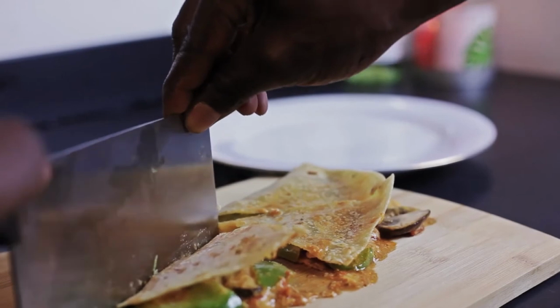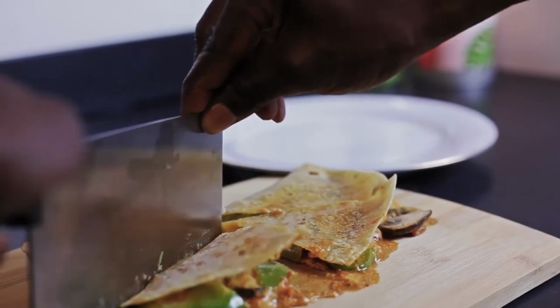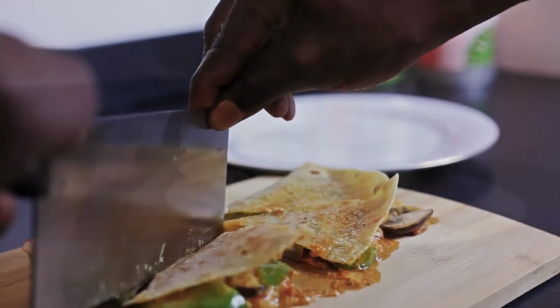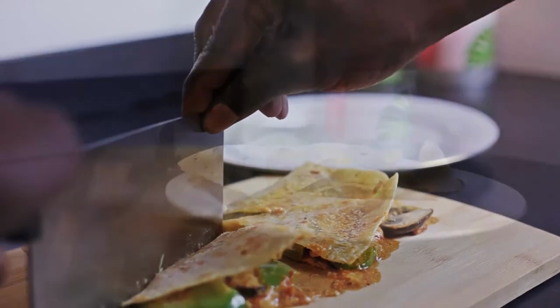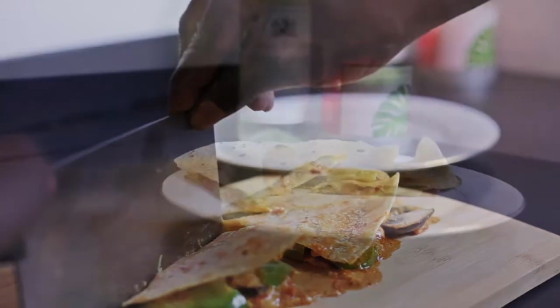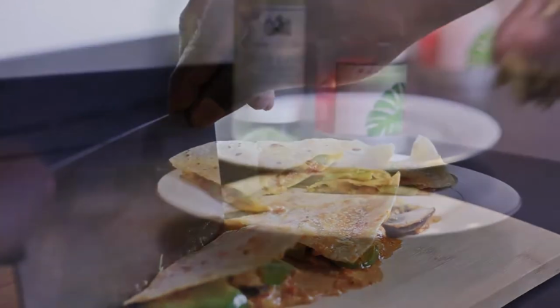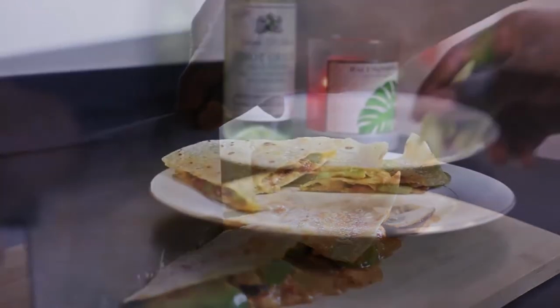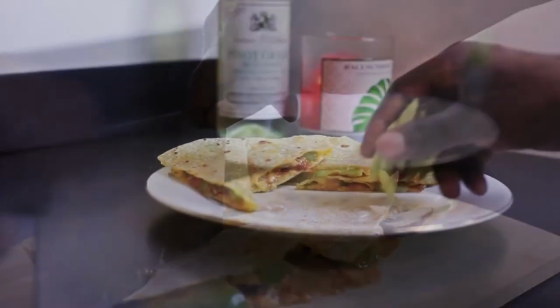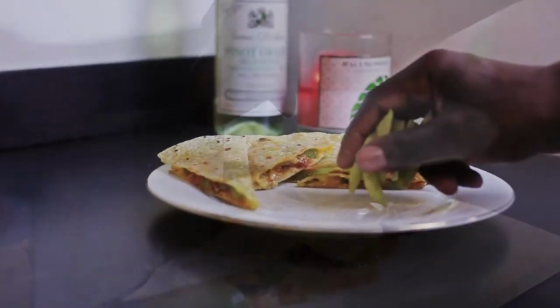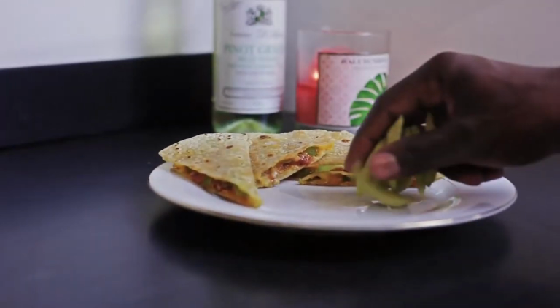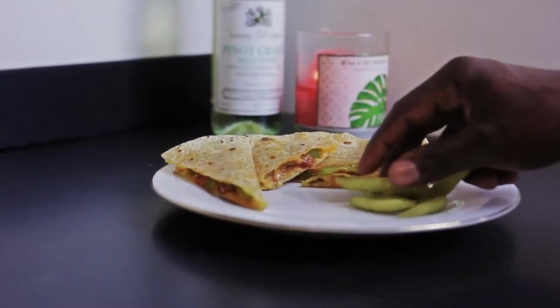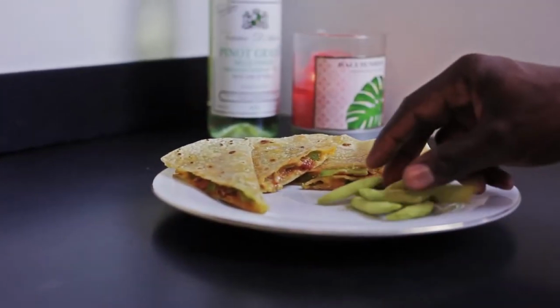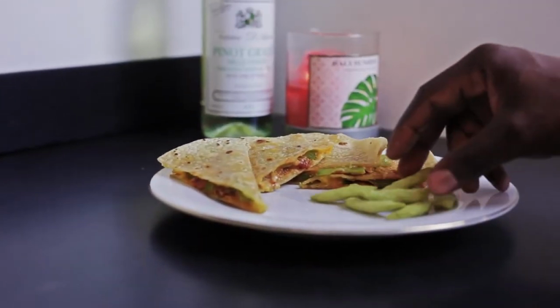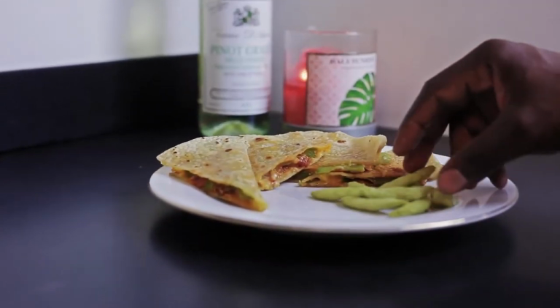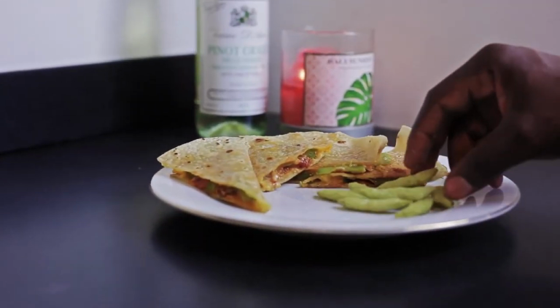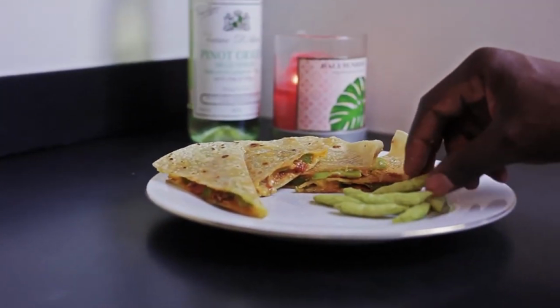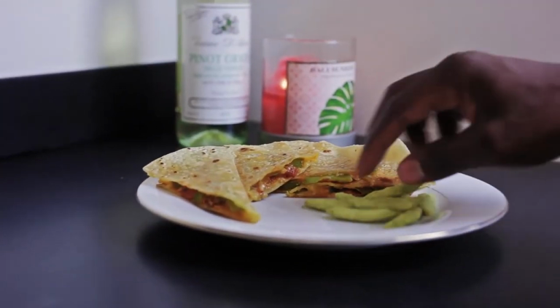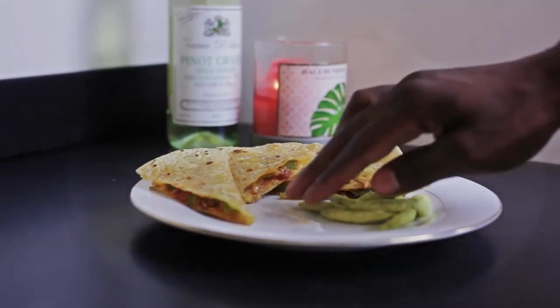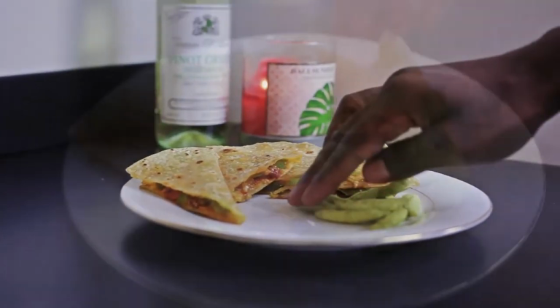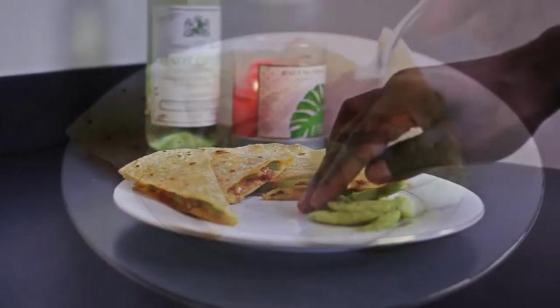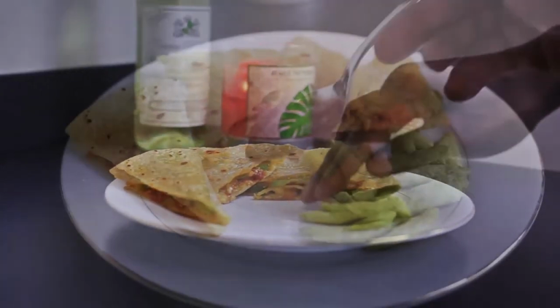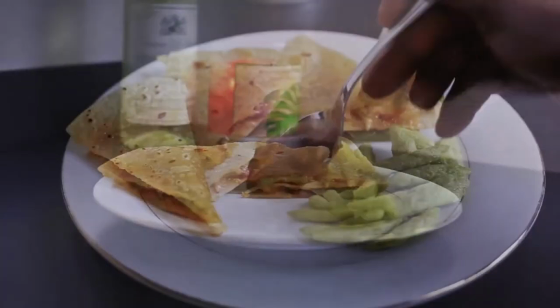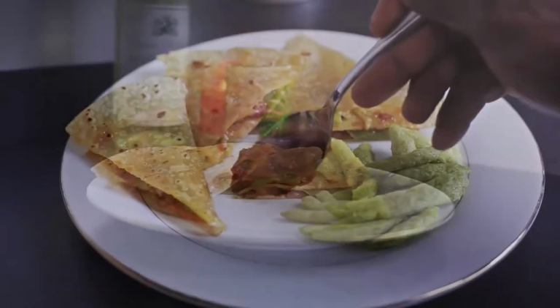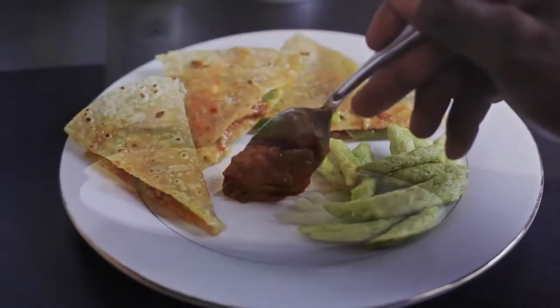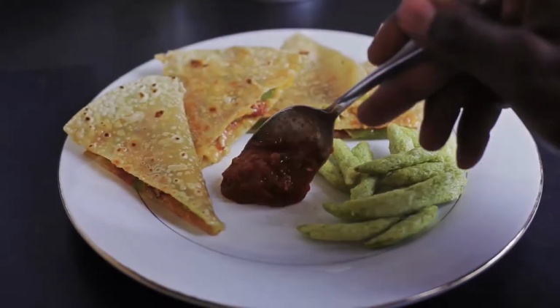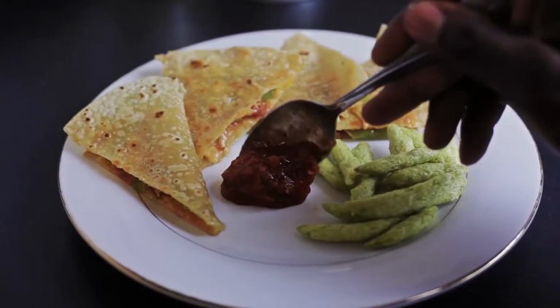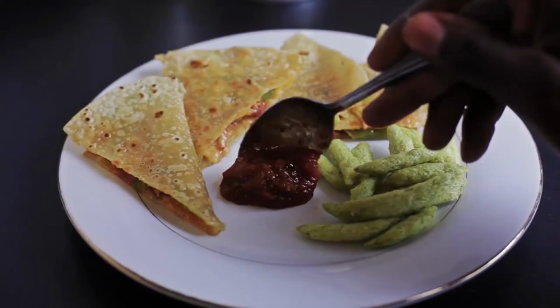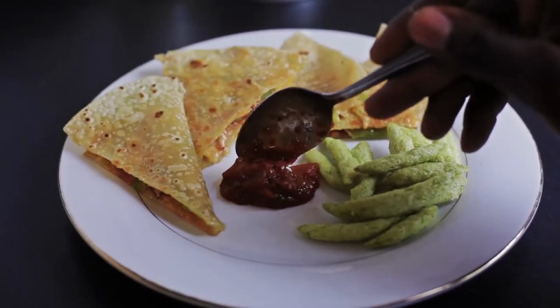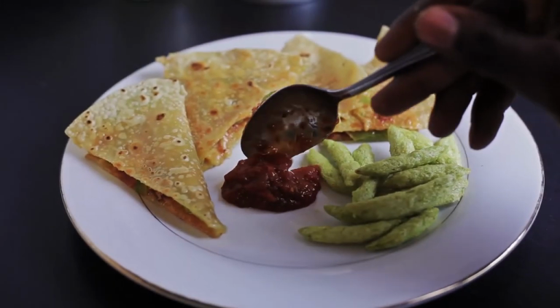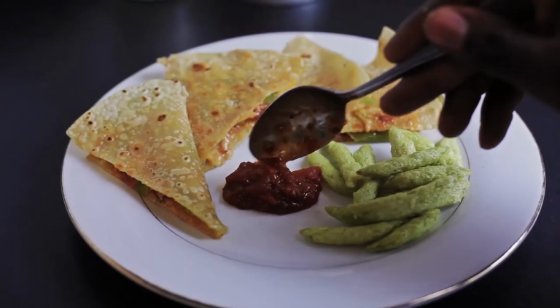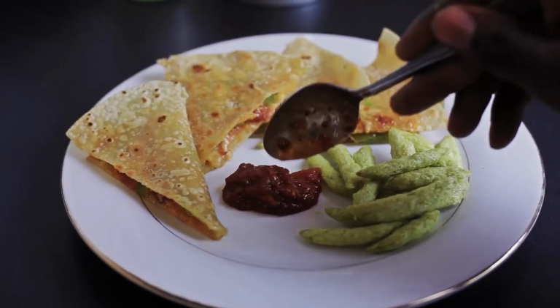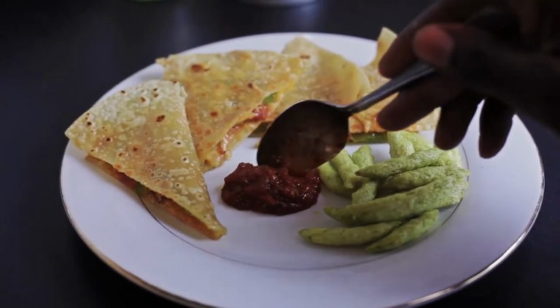Give it a little finishing touch, and there you have it — my brown rice quesadilla.